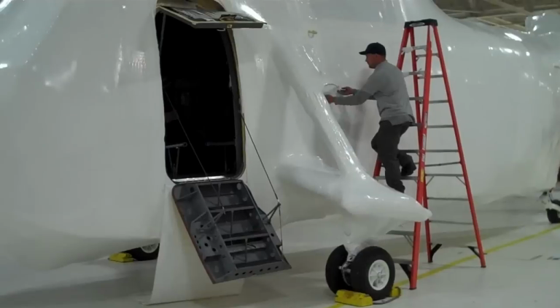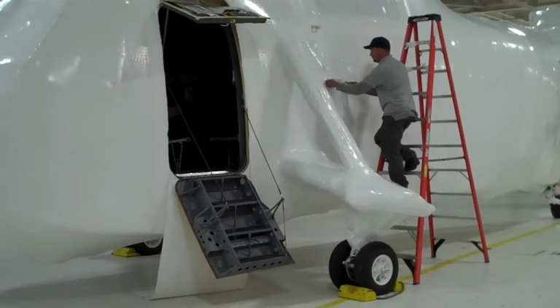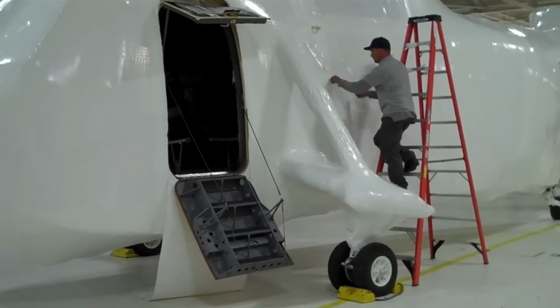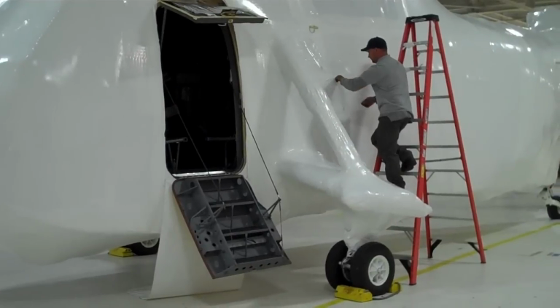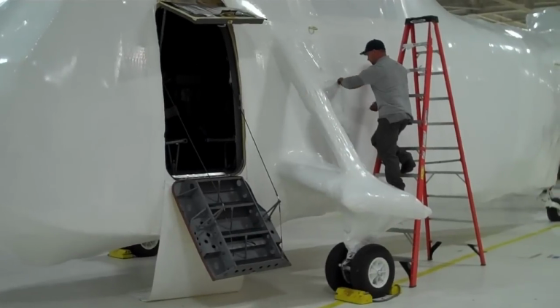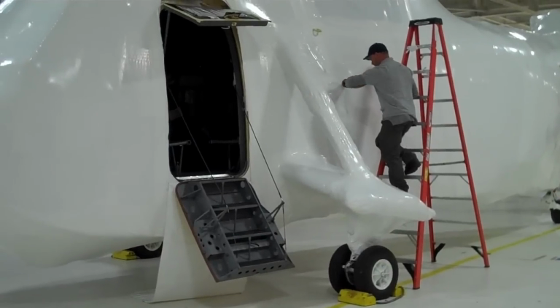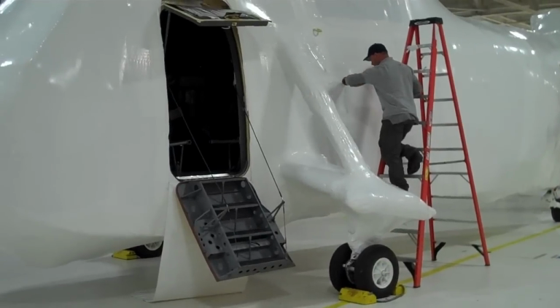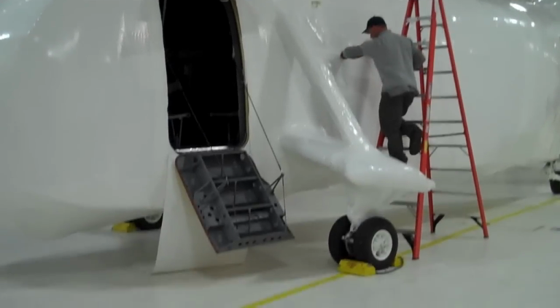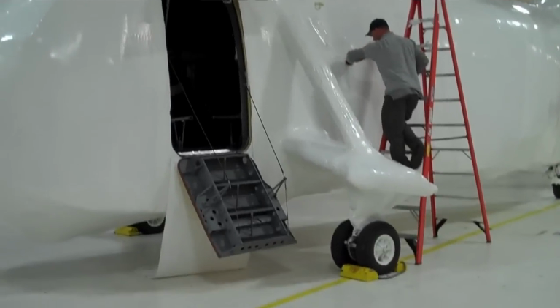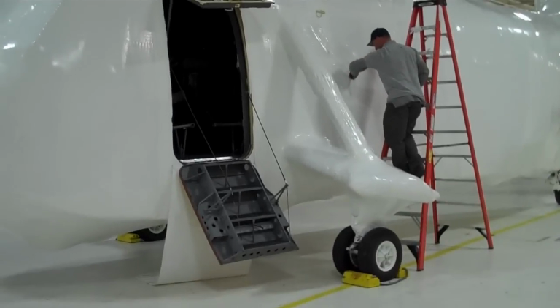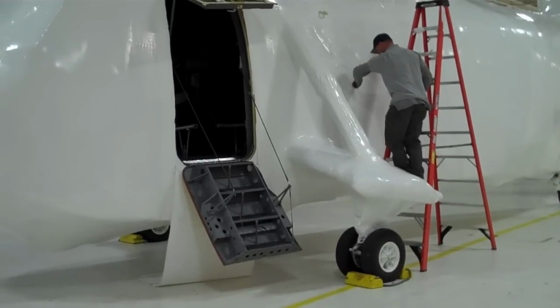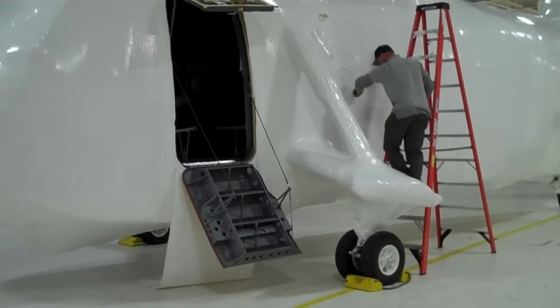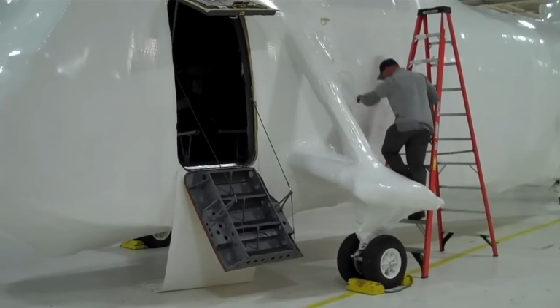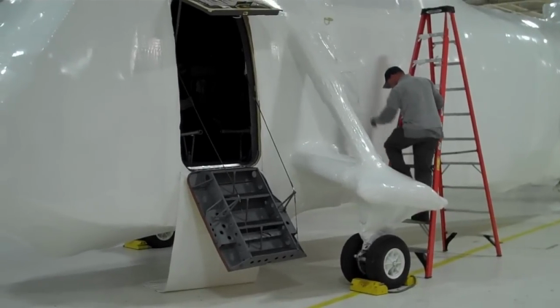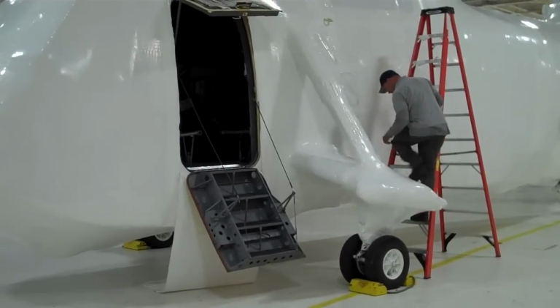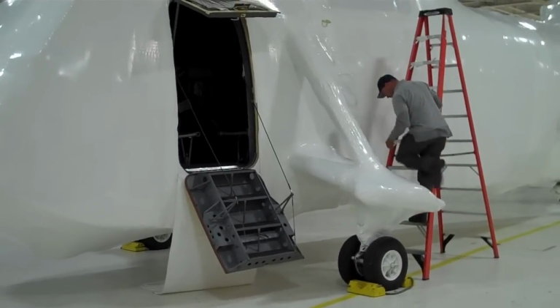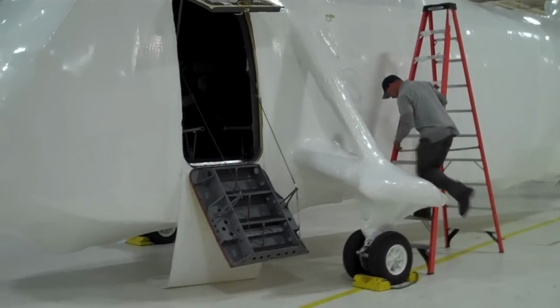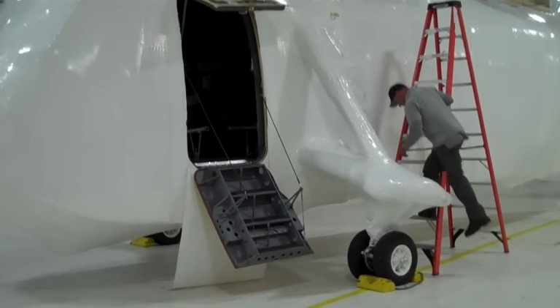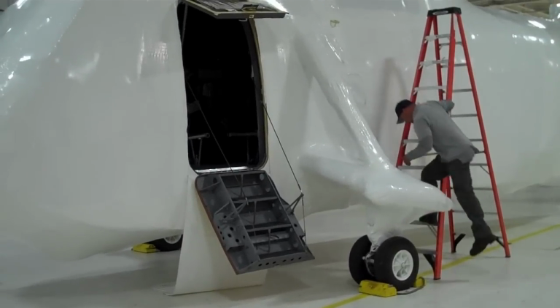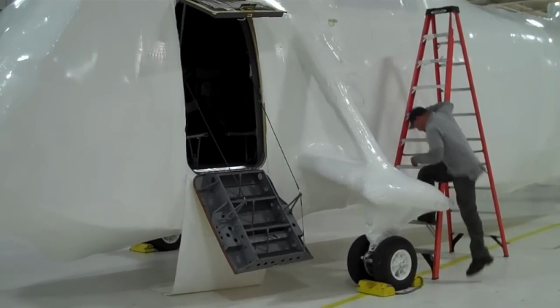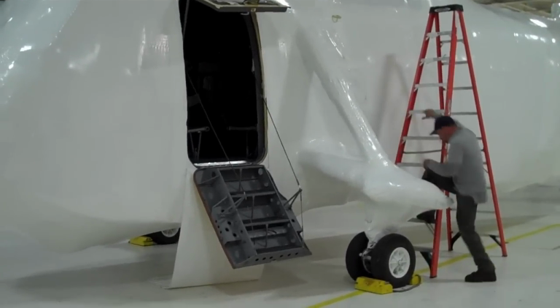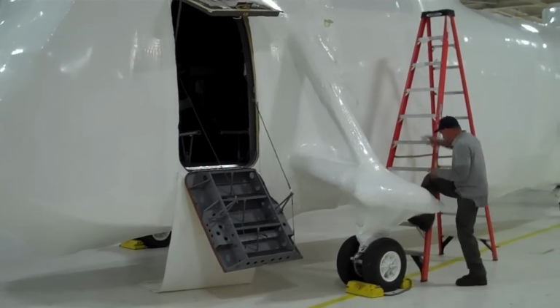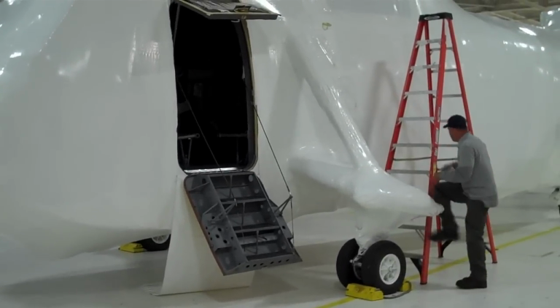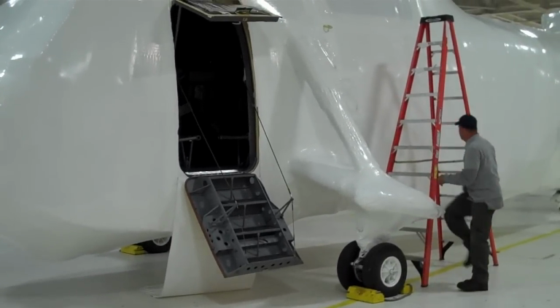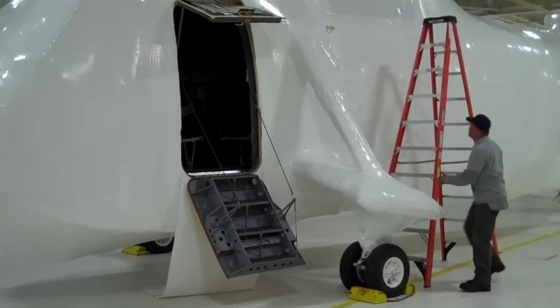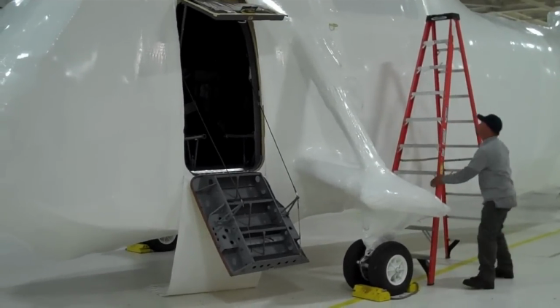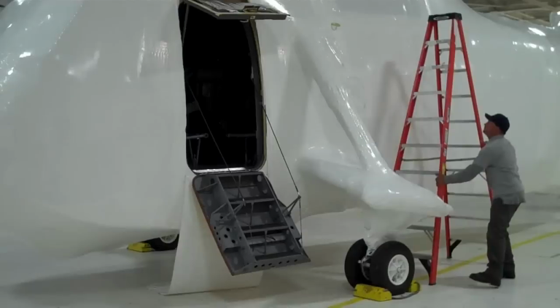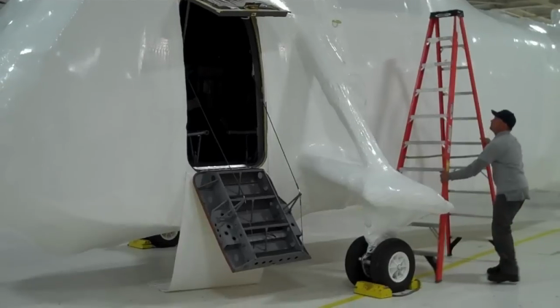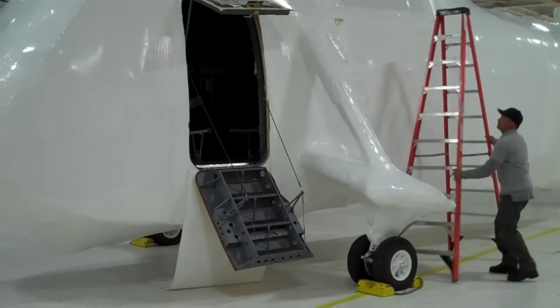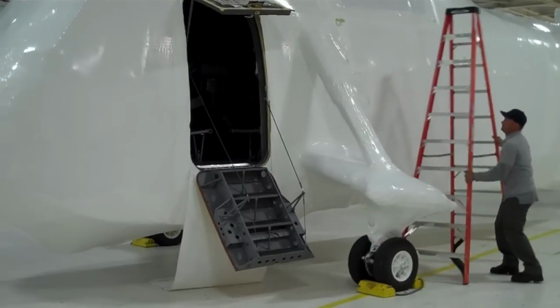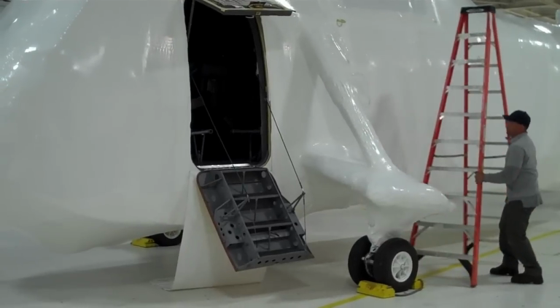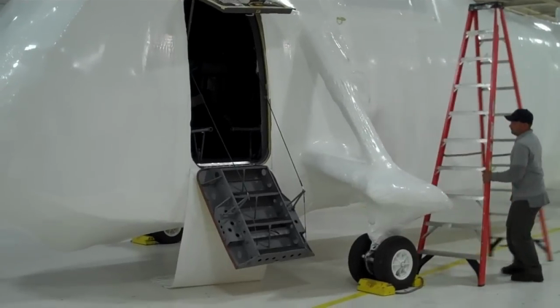Dustin is closing custom doors after a visual inspection.